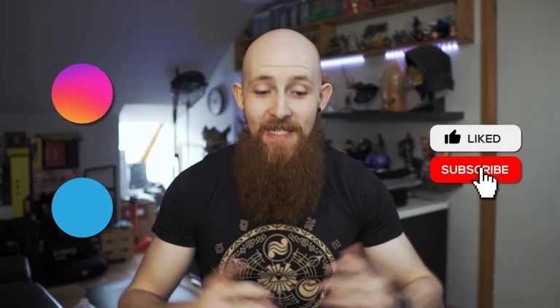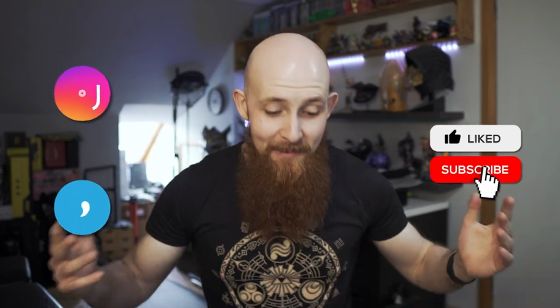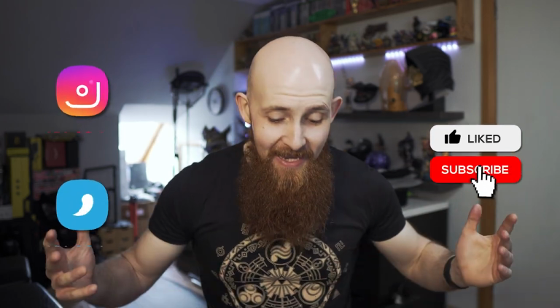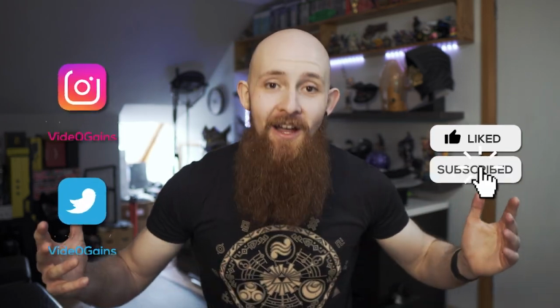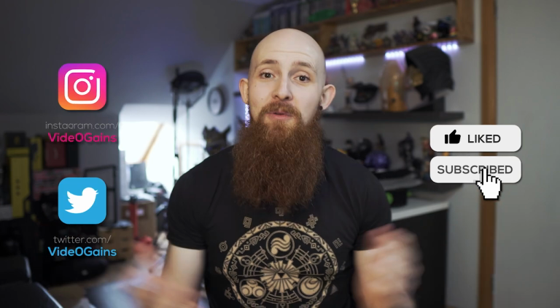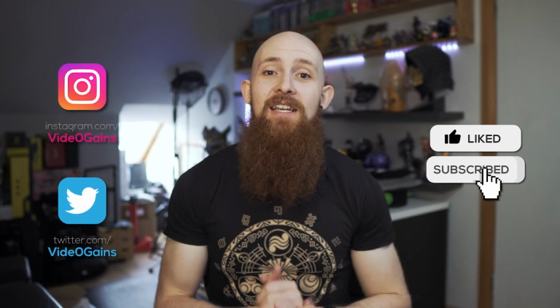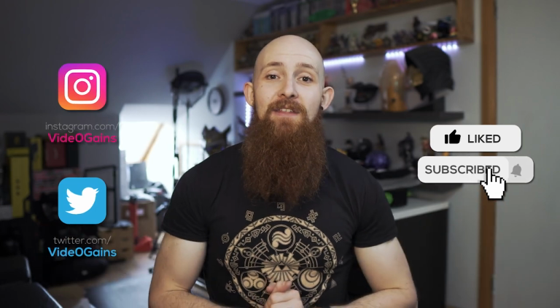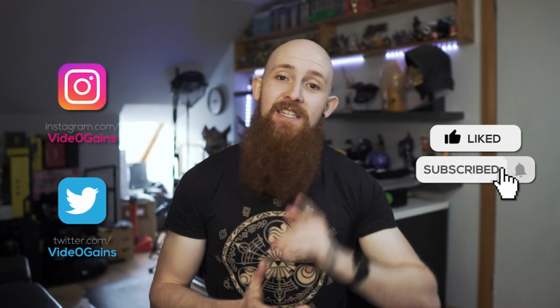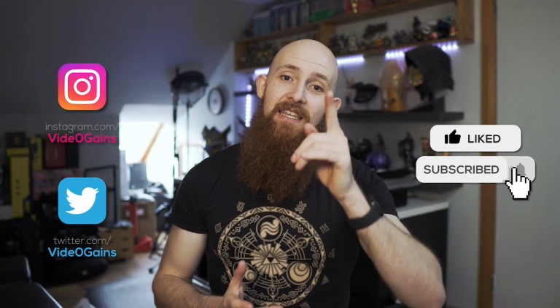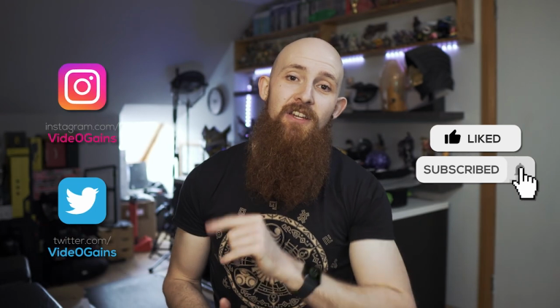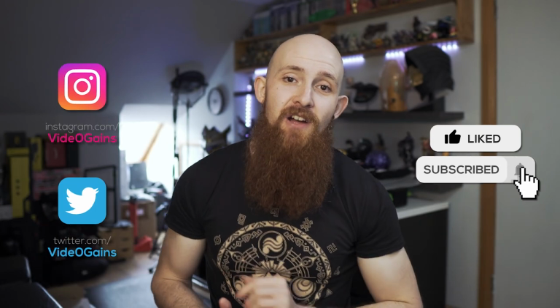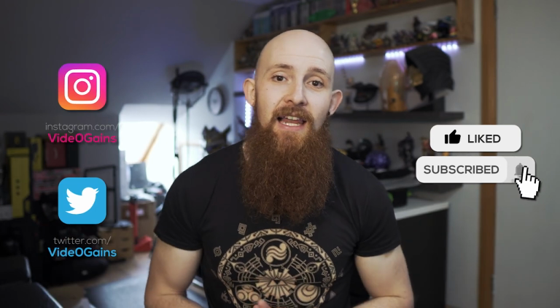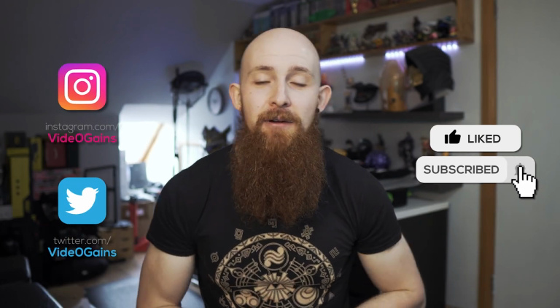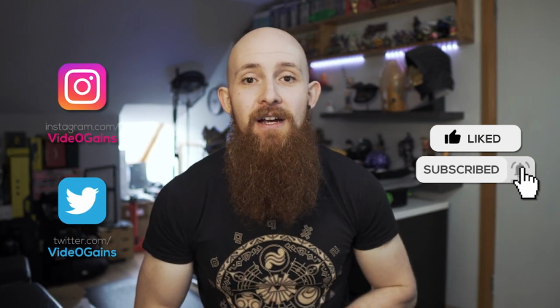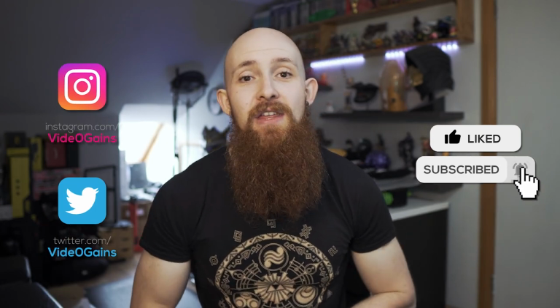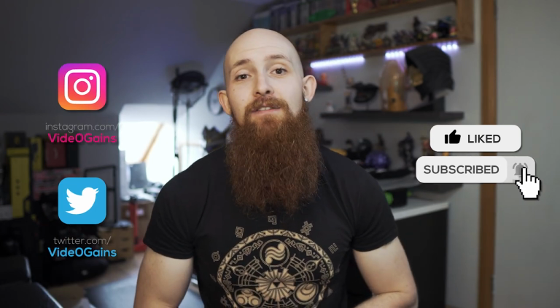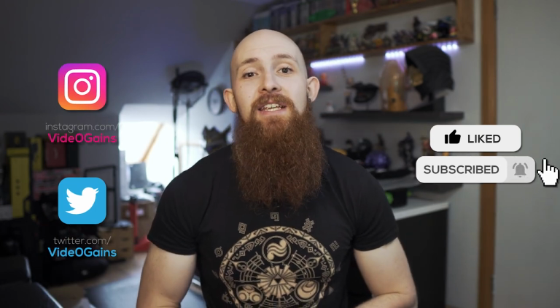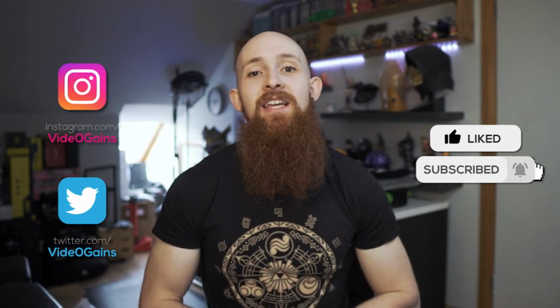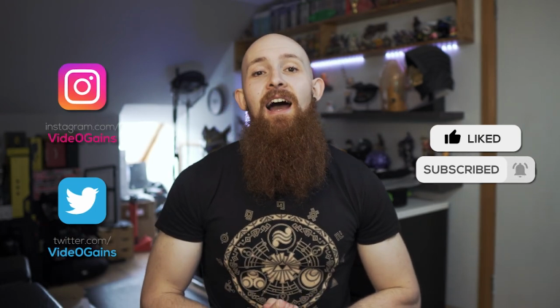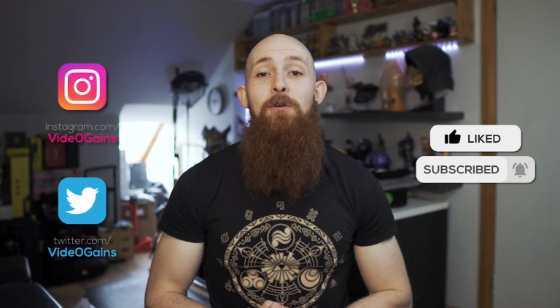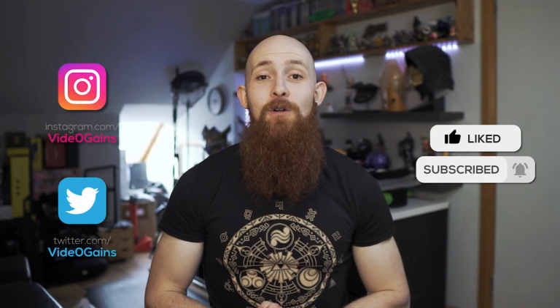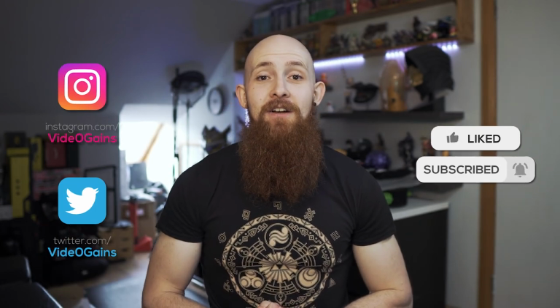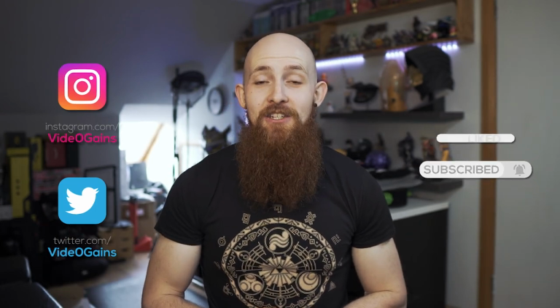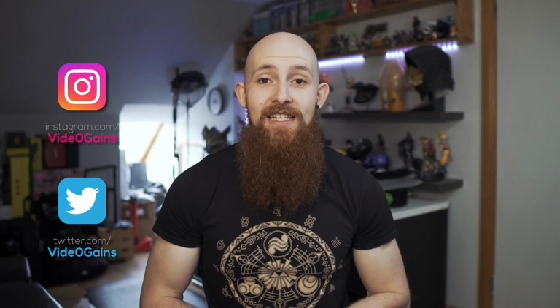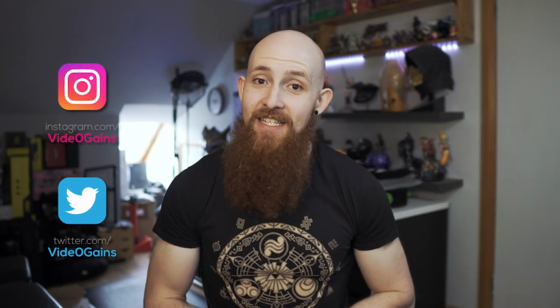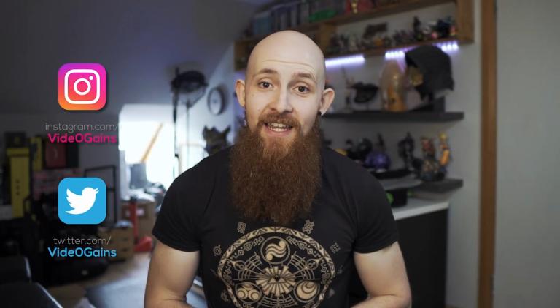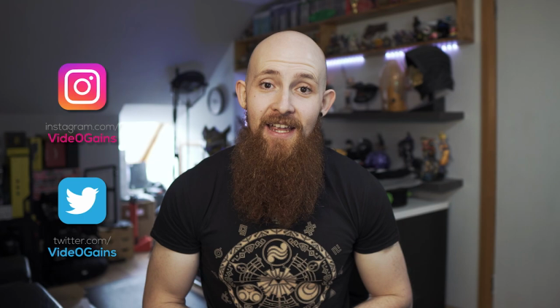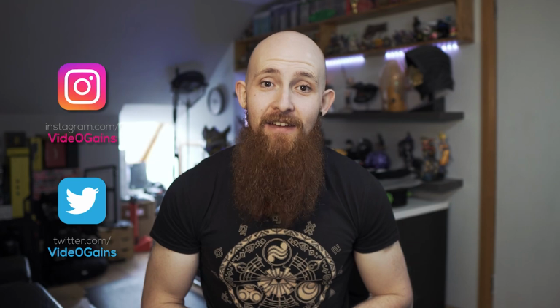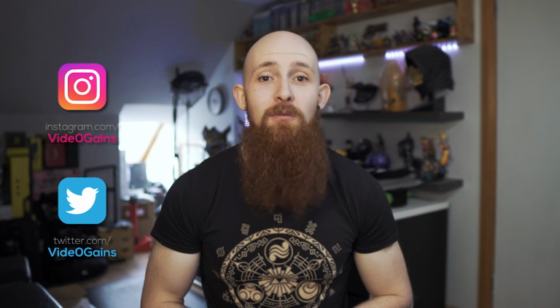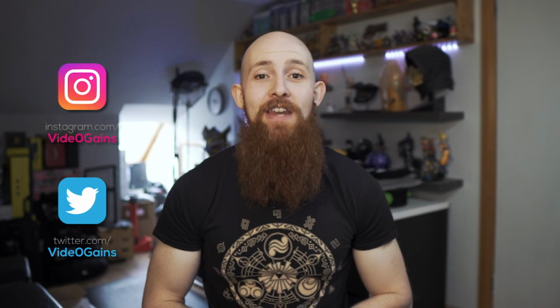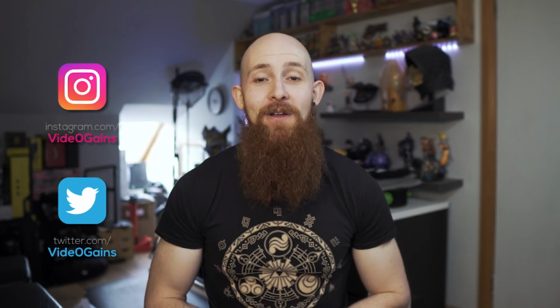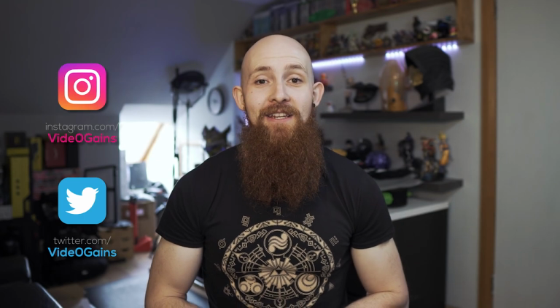But for the time being, I hope you guys like this. Give it a try, let me know what you guys think. And of course, I'll catch you guys next Sunday for more video games.